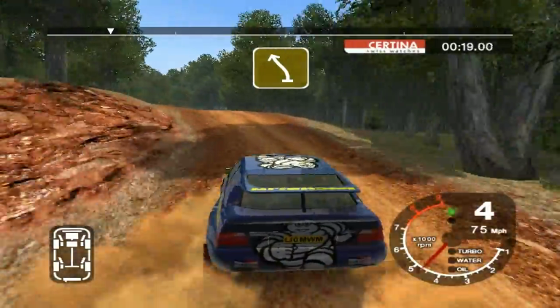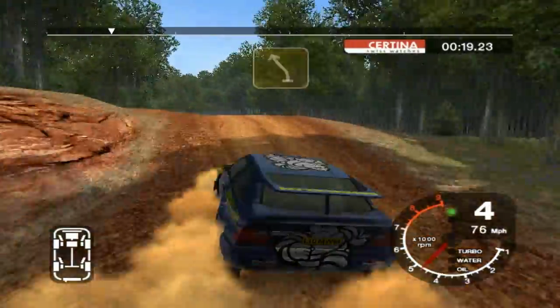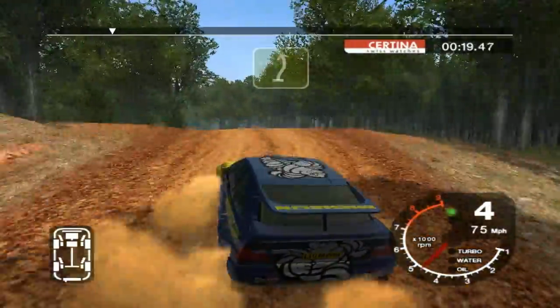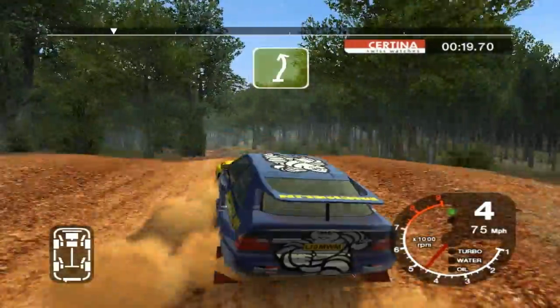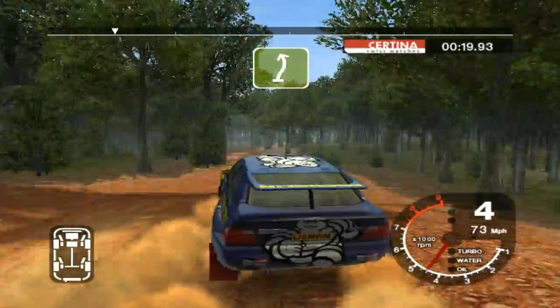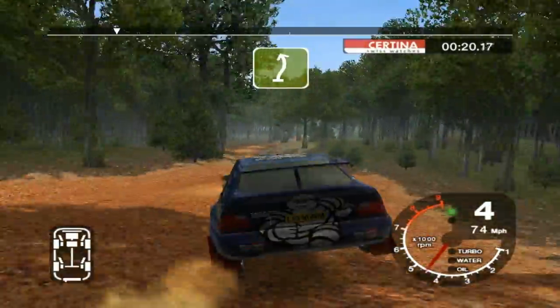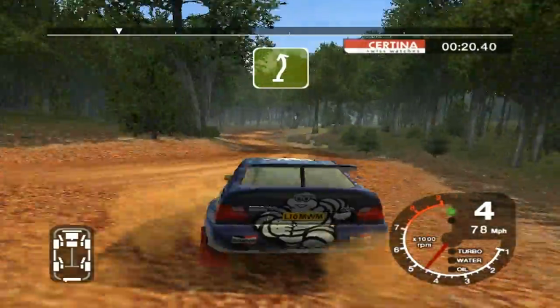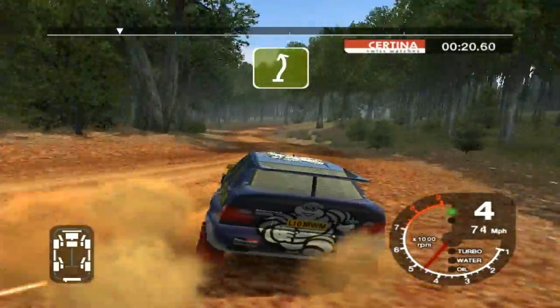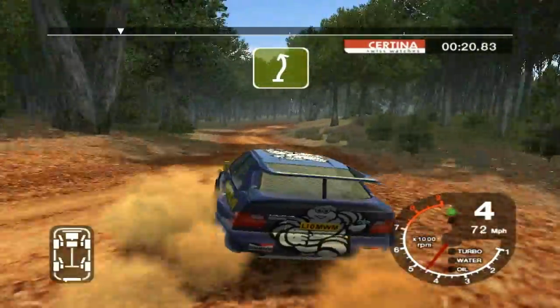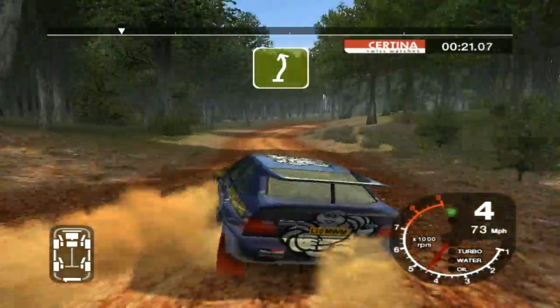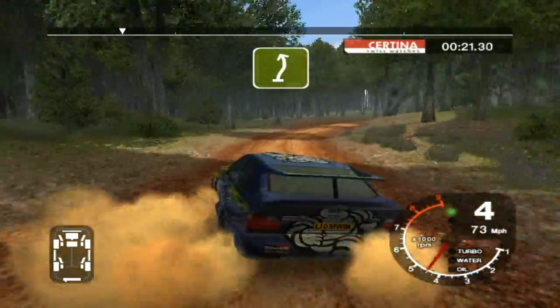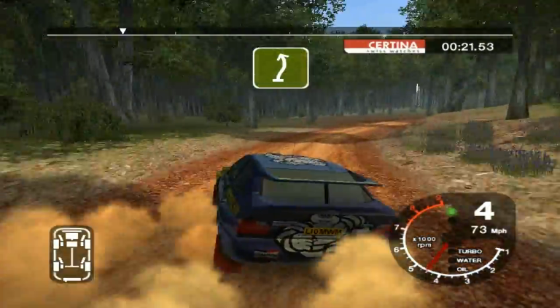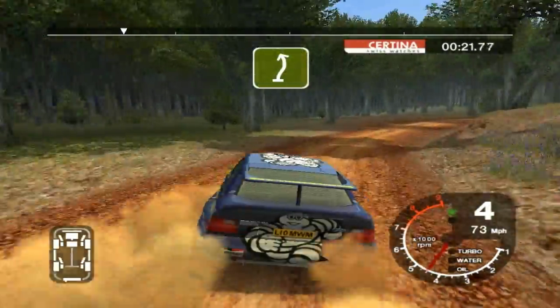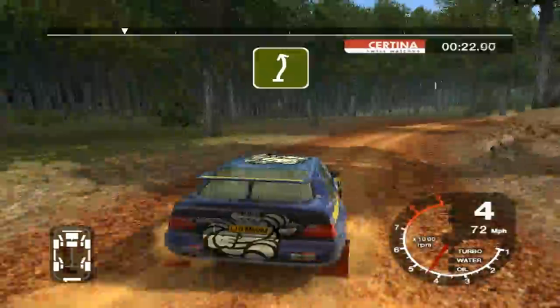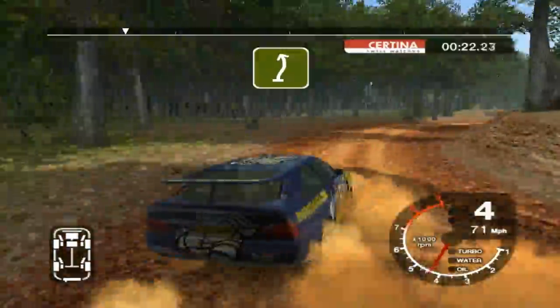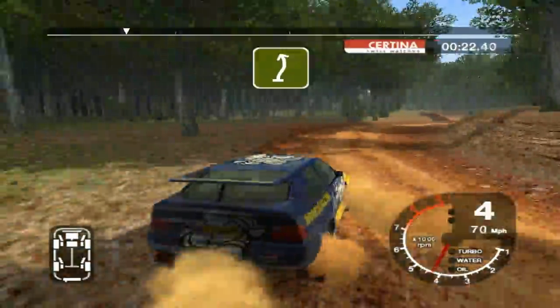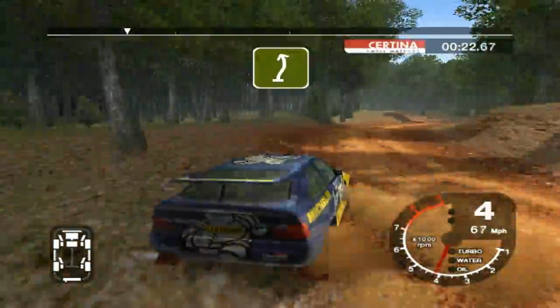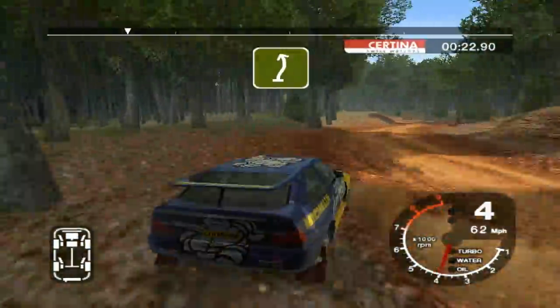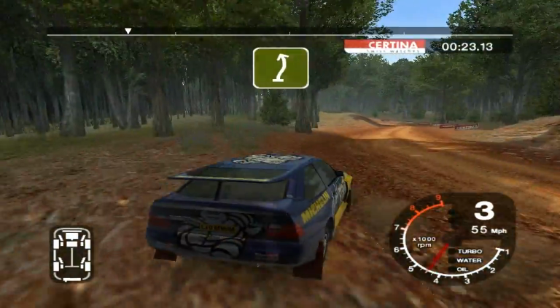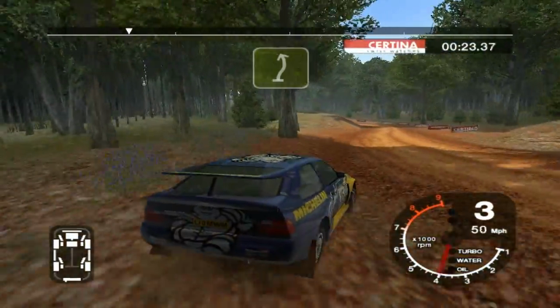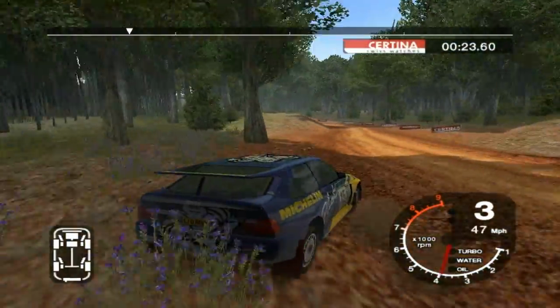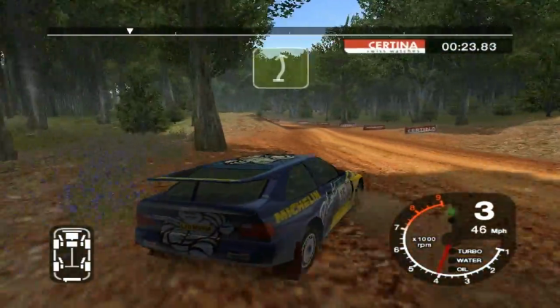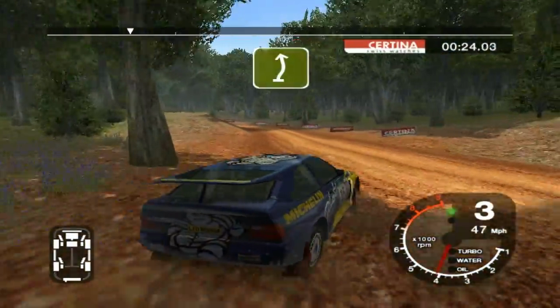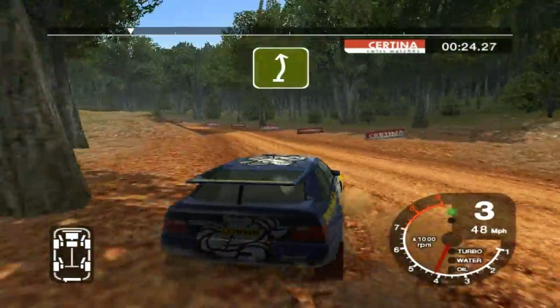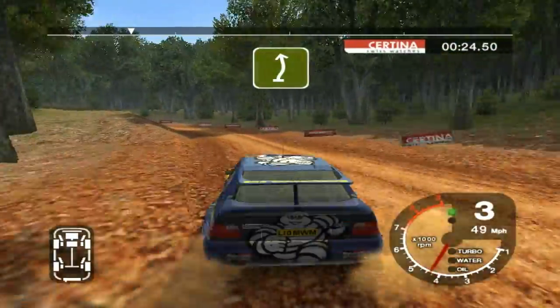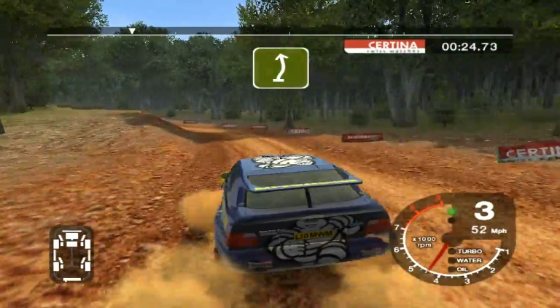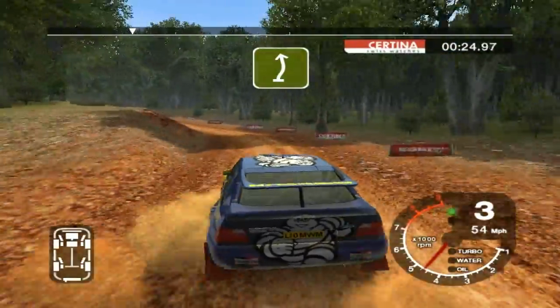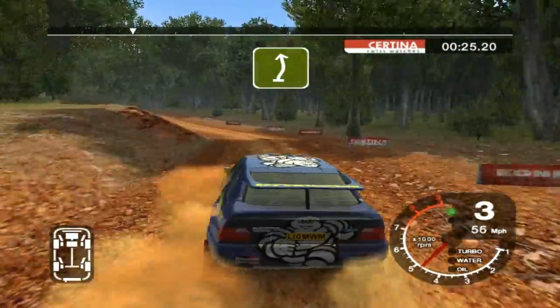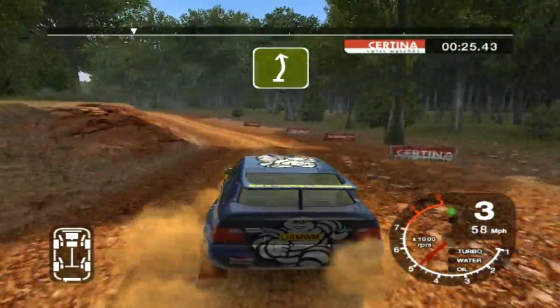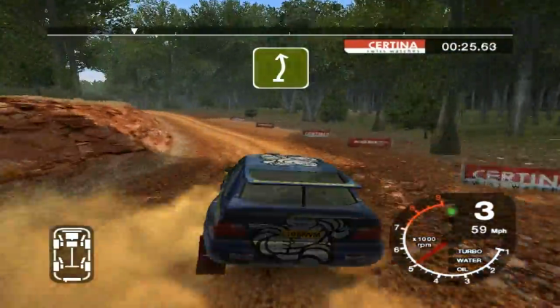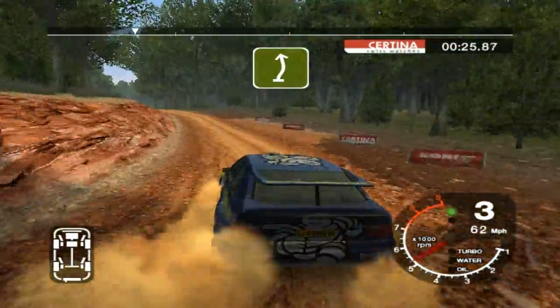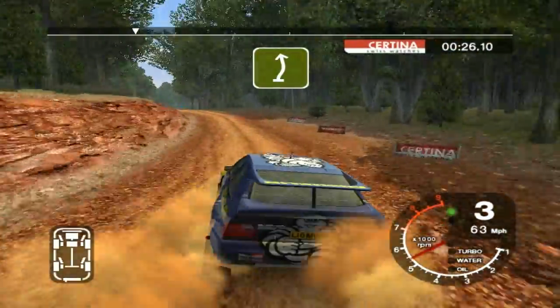And long 5 right, and long 5 left, tightens. And 6 right over crest into long 6 left.